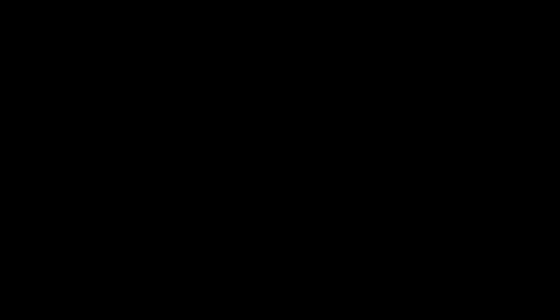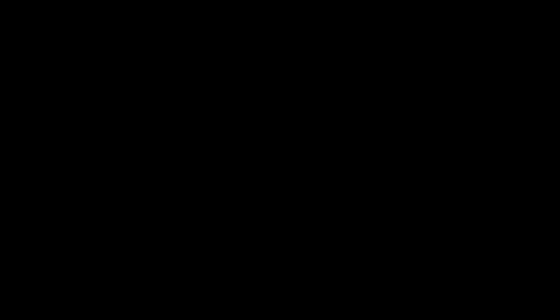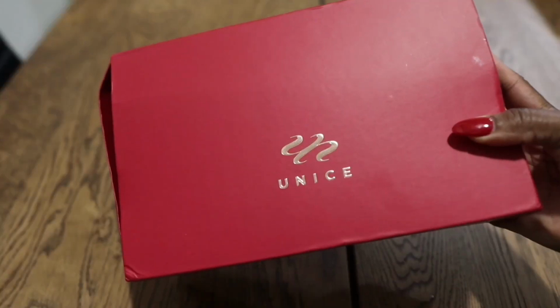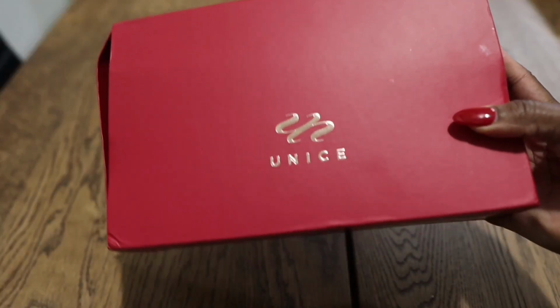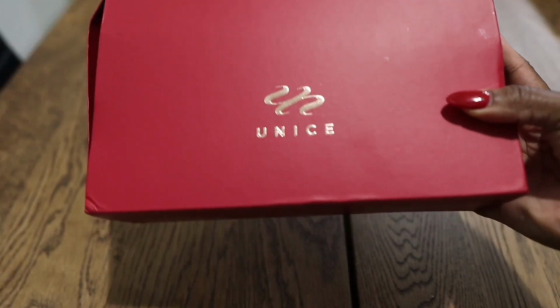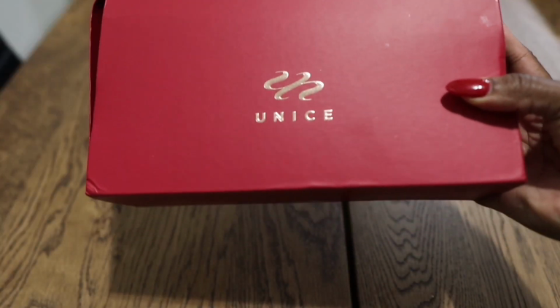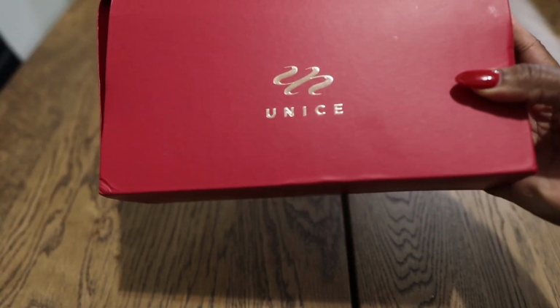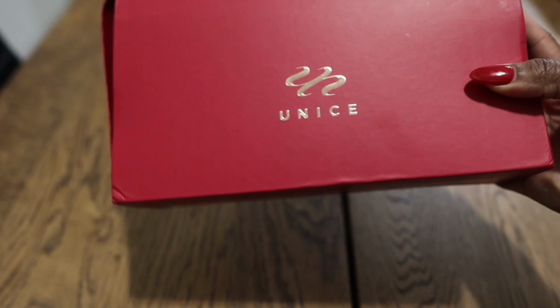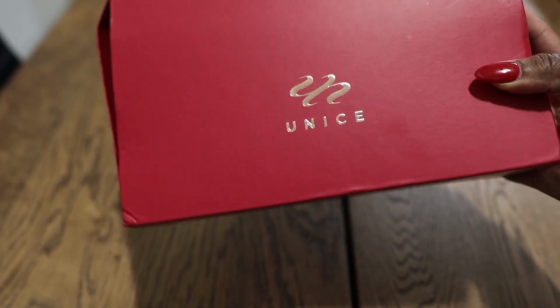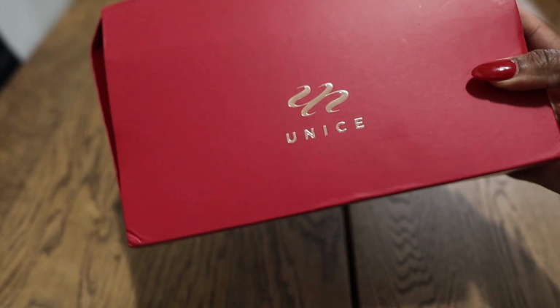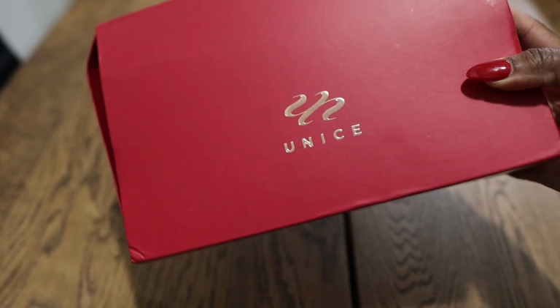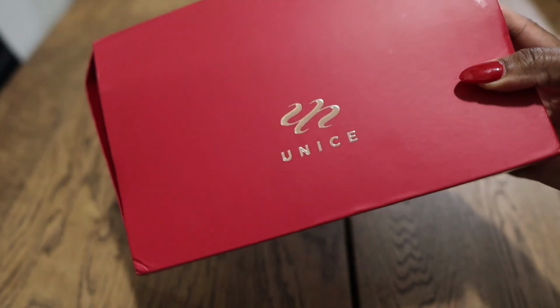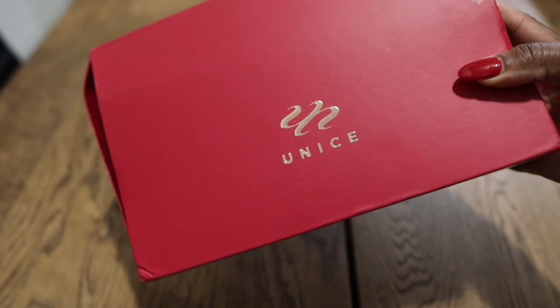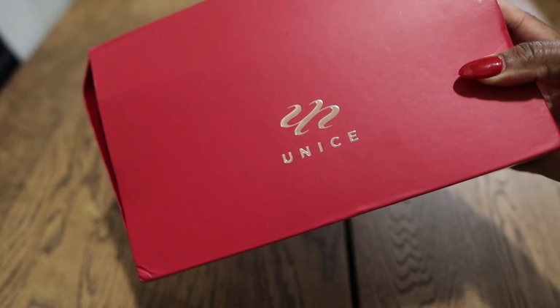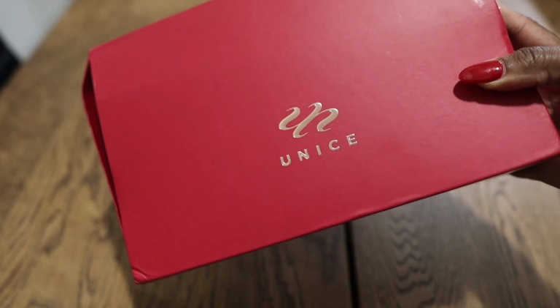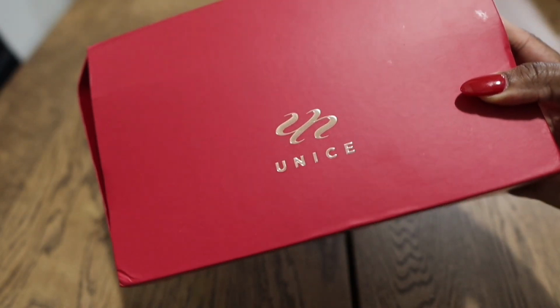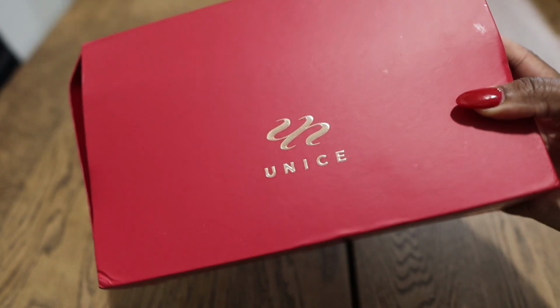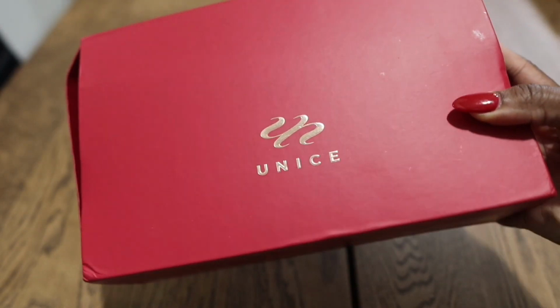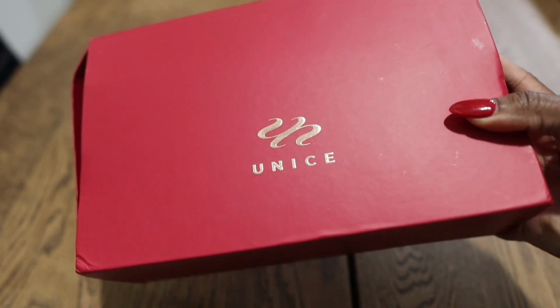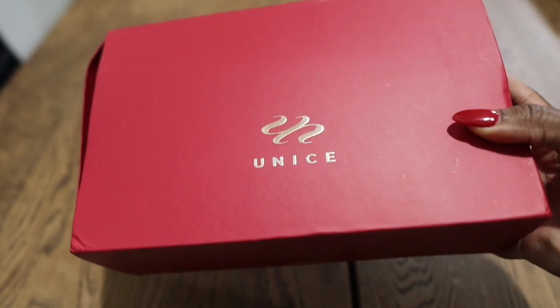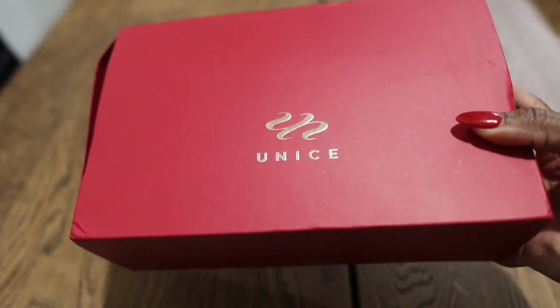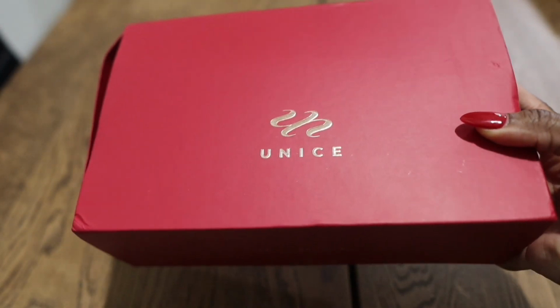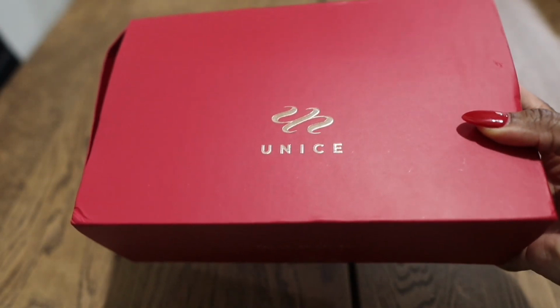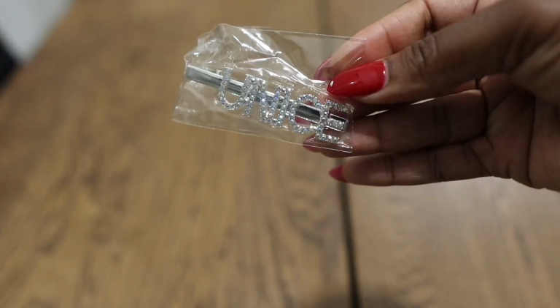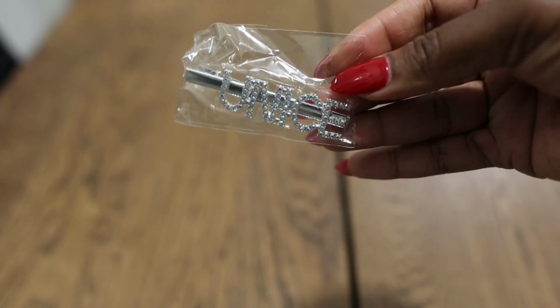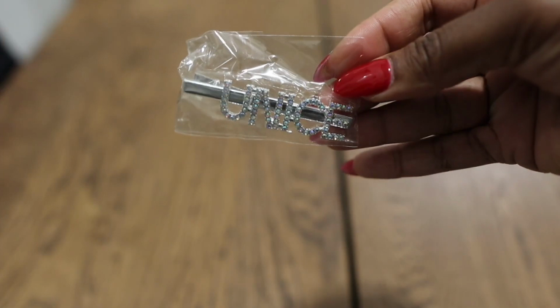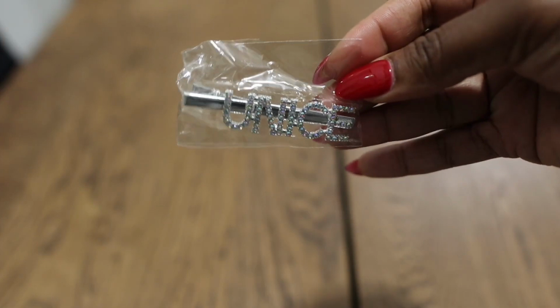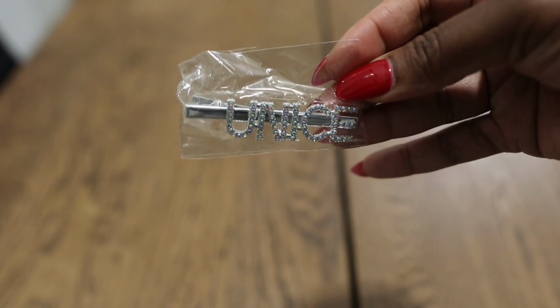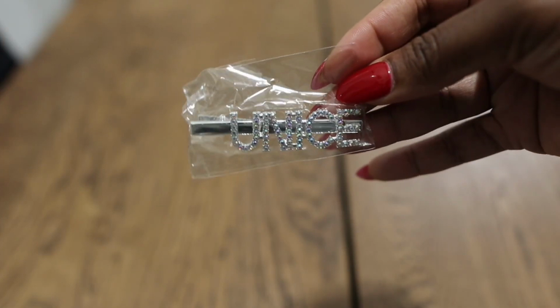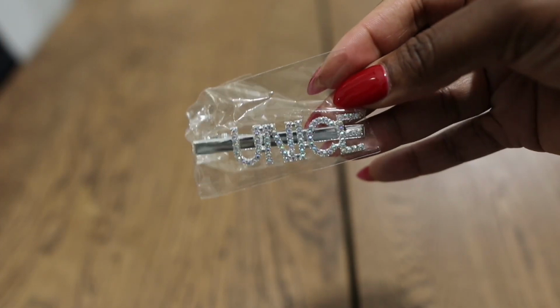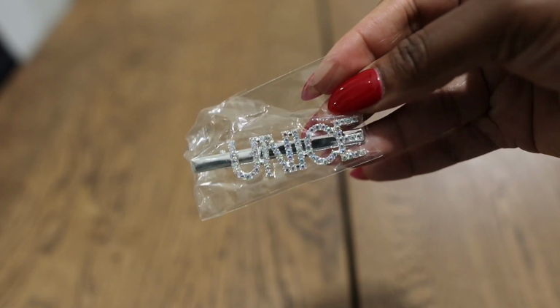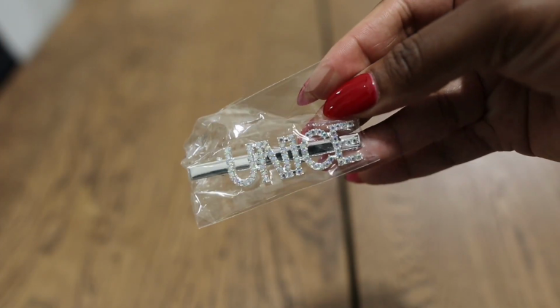Hey guys, it's Shereeke and welcome back to my channel. Before we get into today's video, I would like to thank Nice Hair for sponsoring this video.